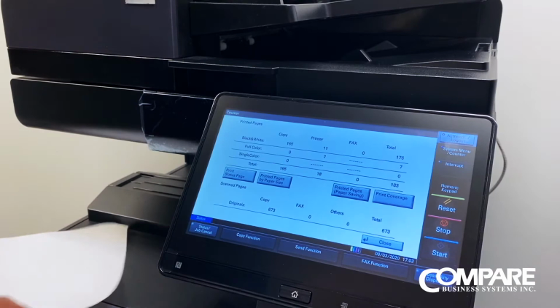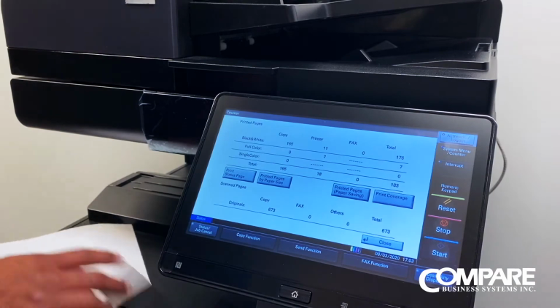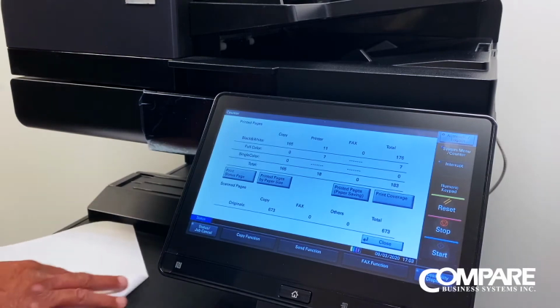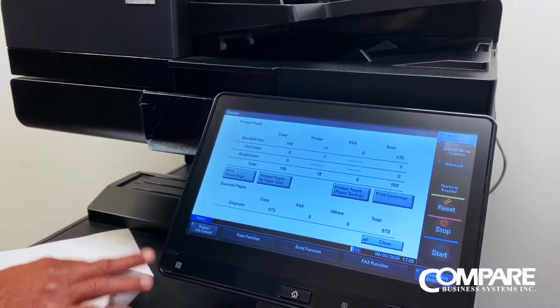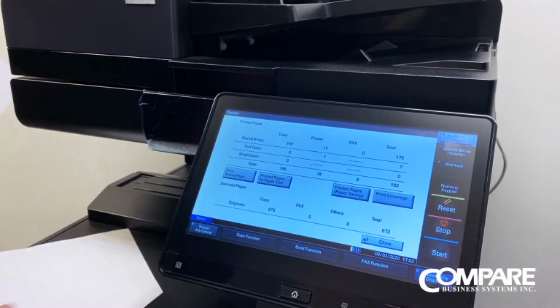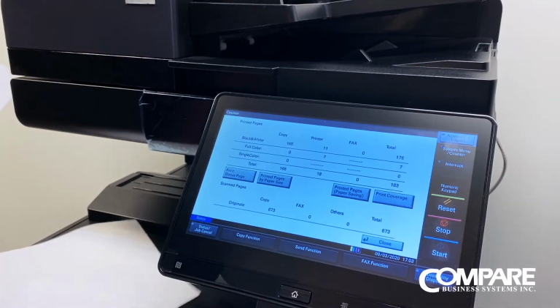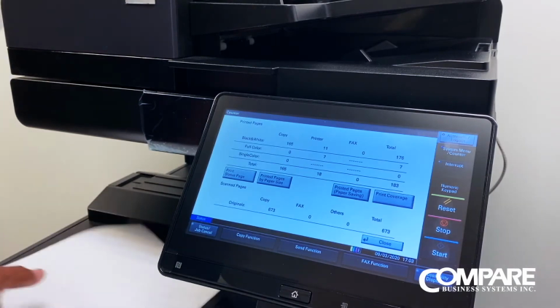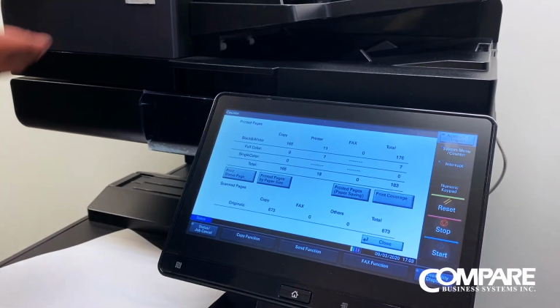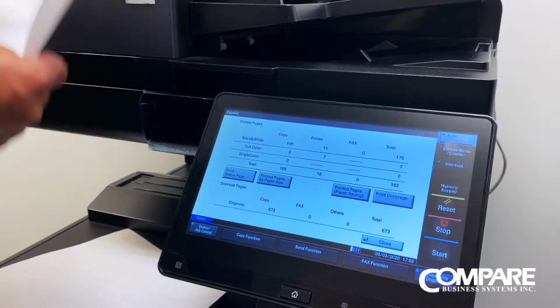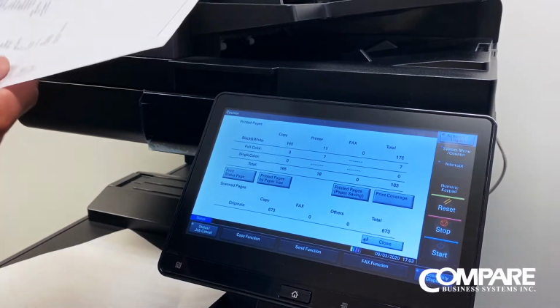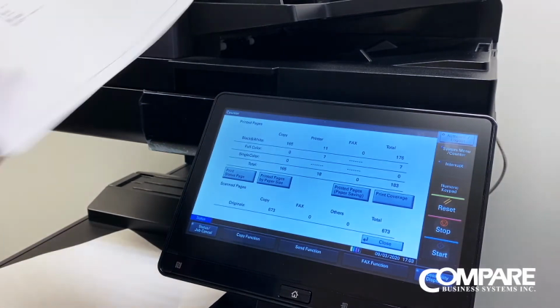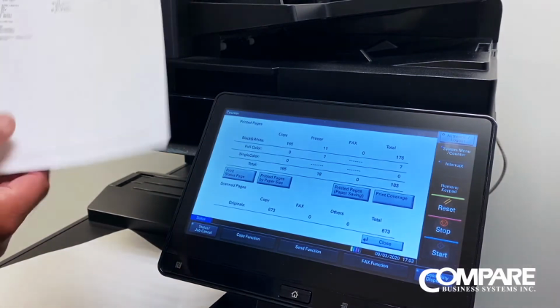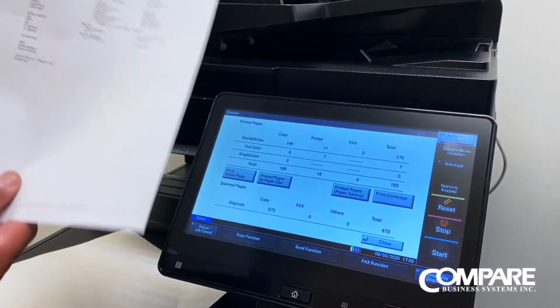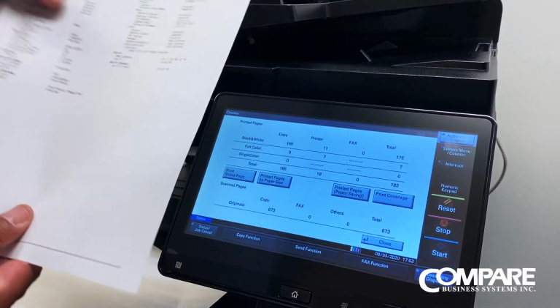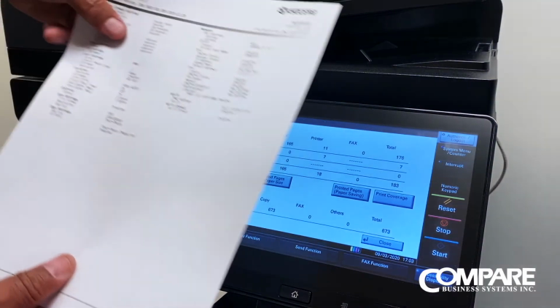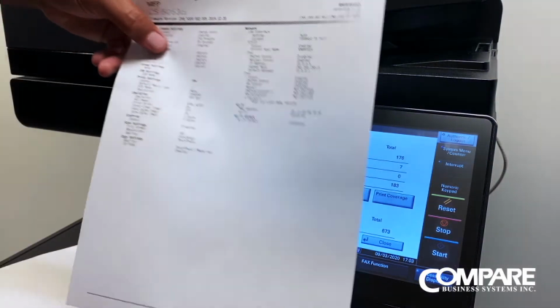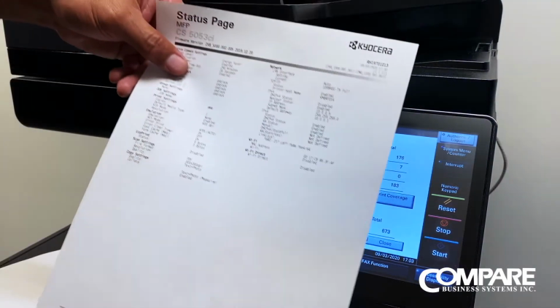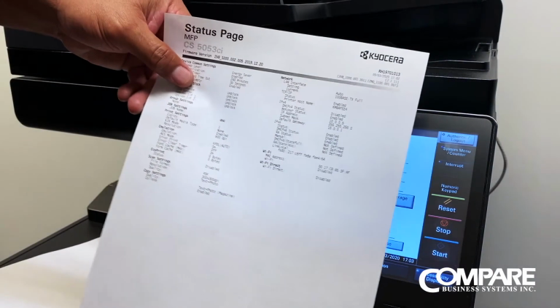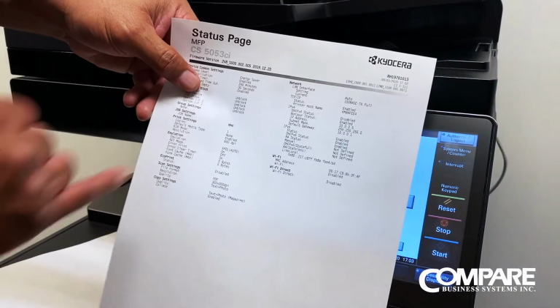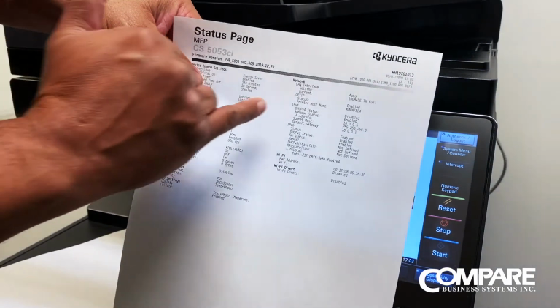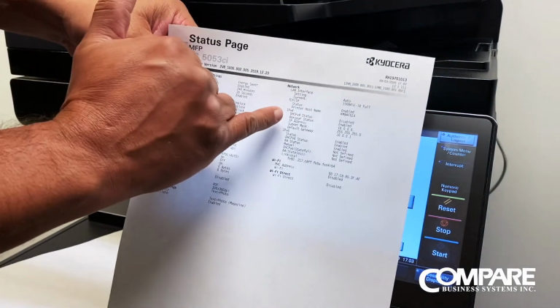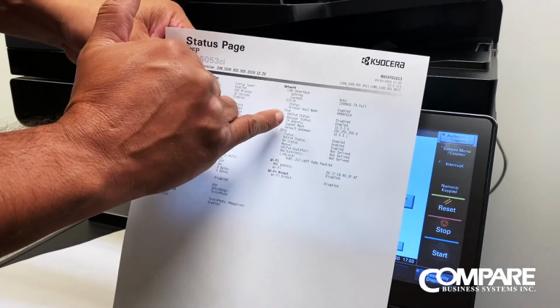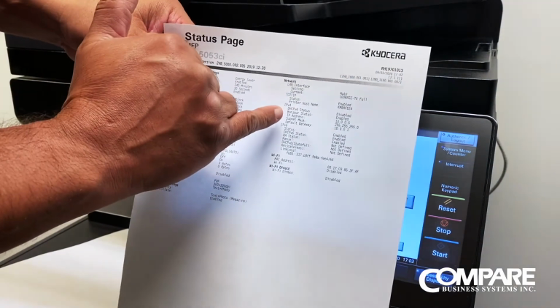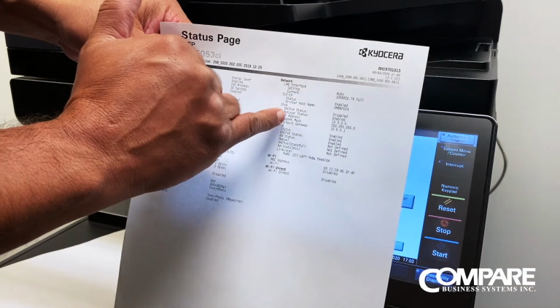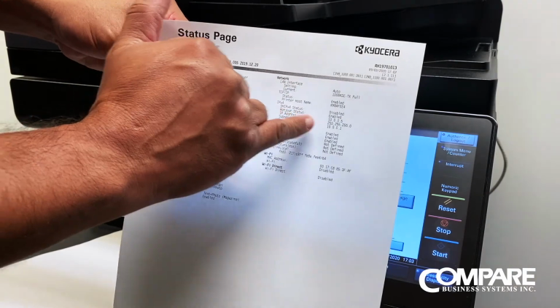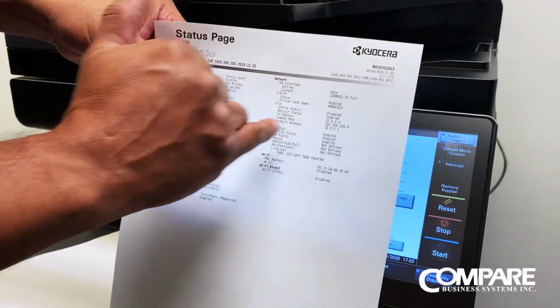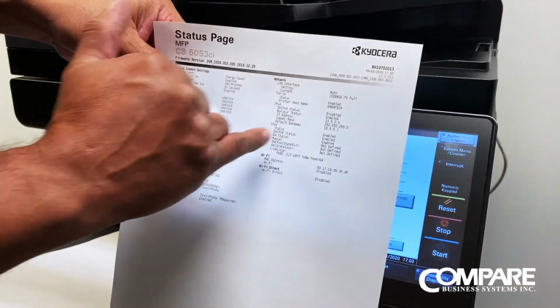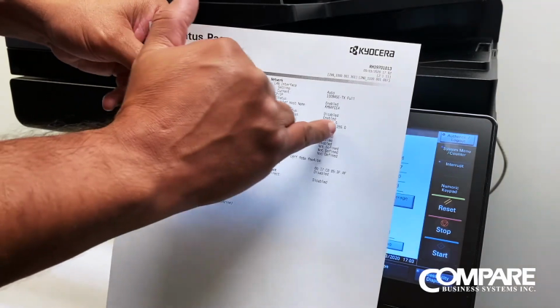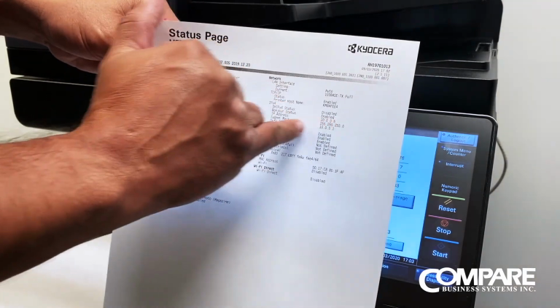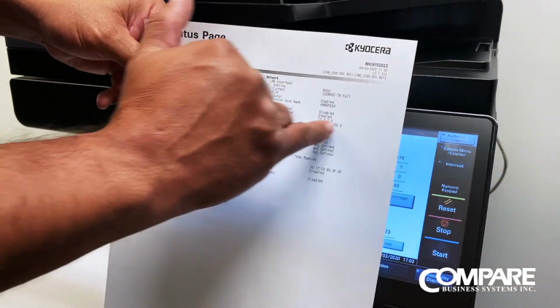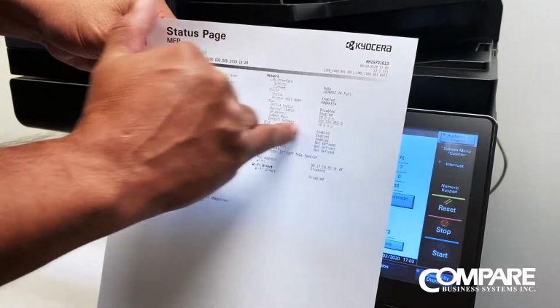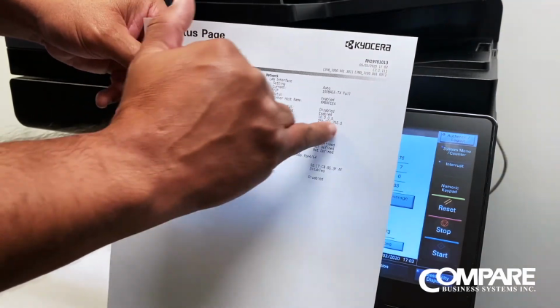That is going to be on the second page, right here under the IPv4 — here's our IP address.